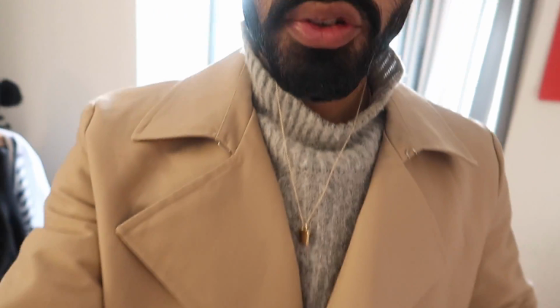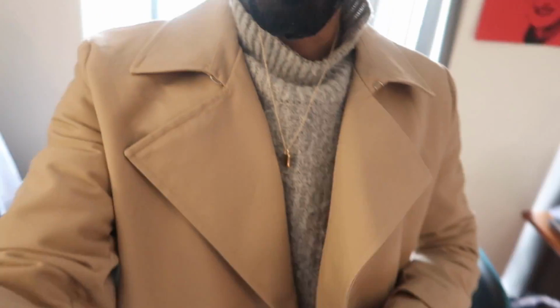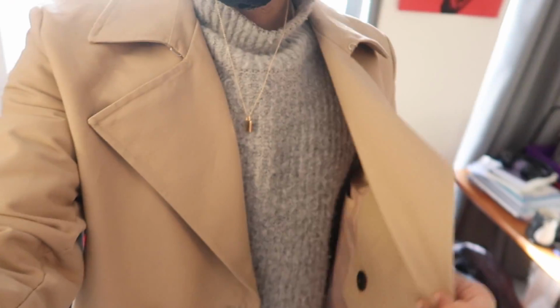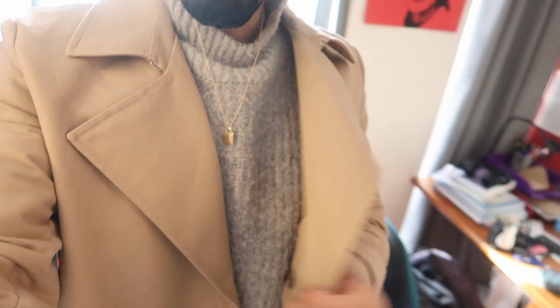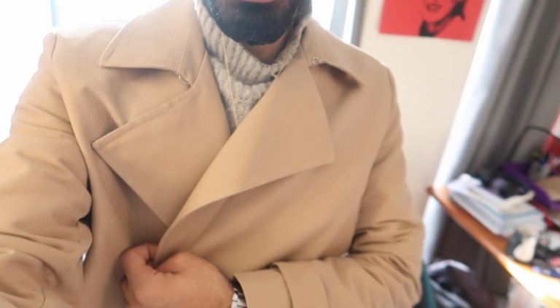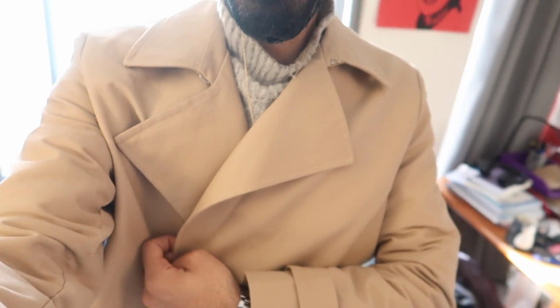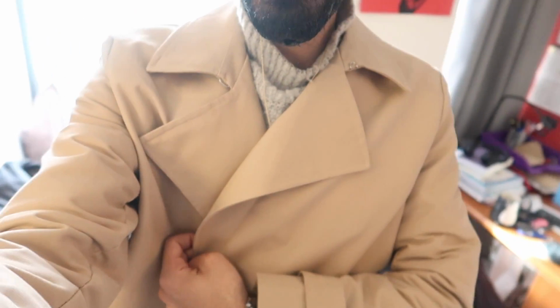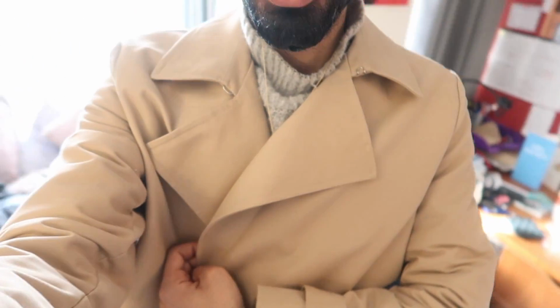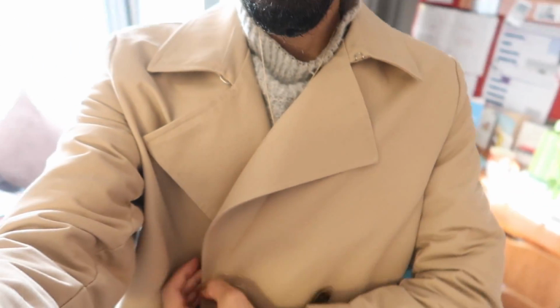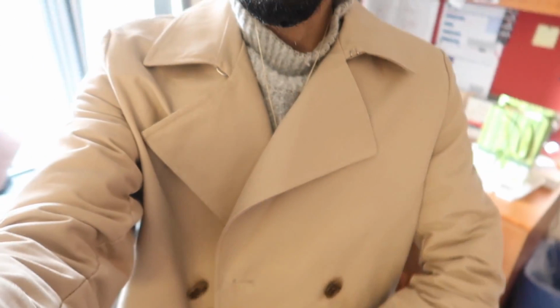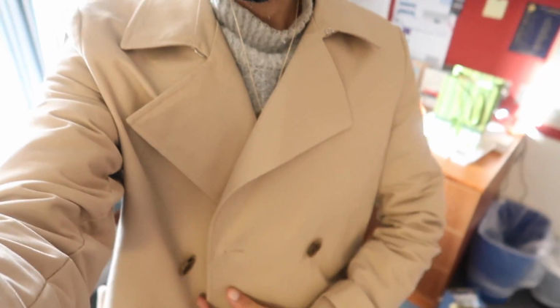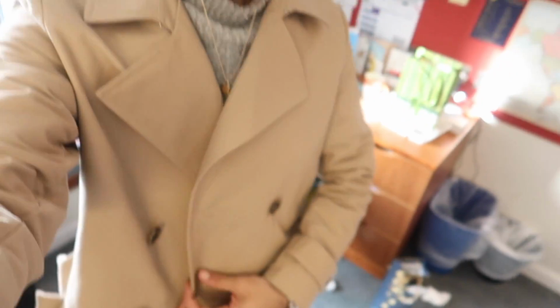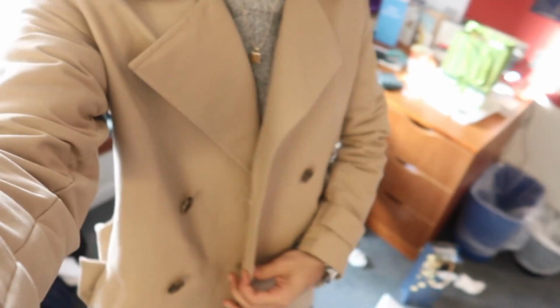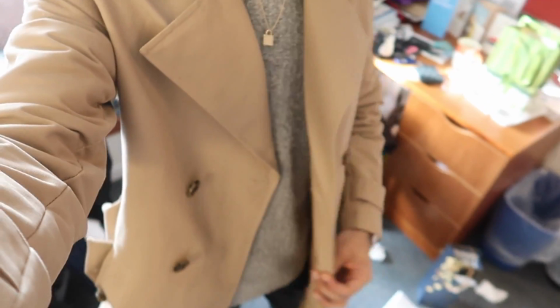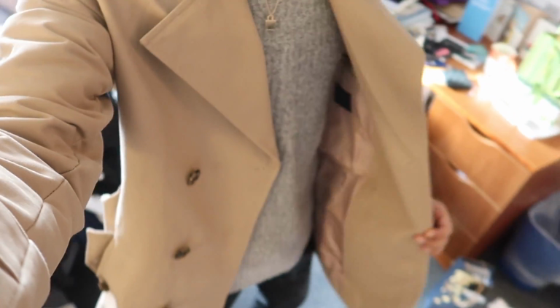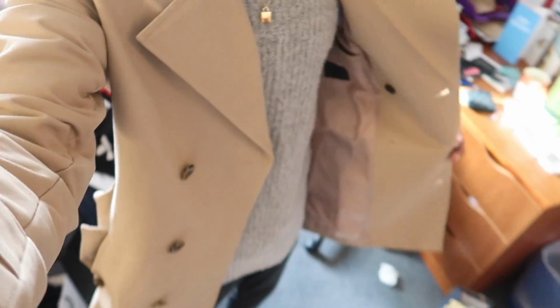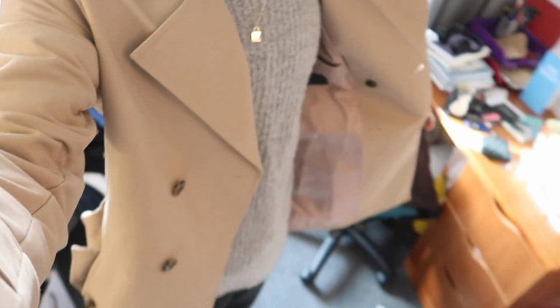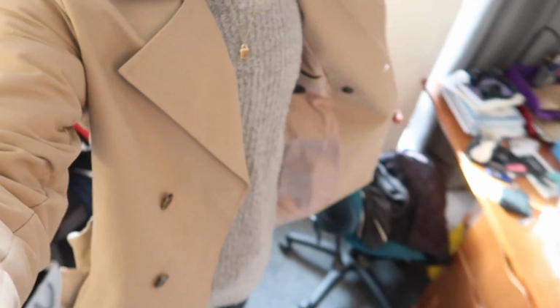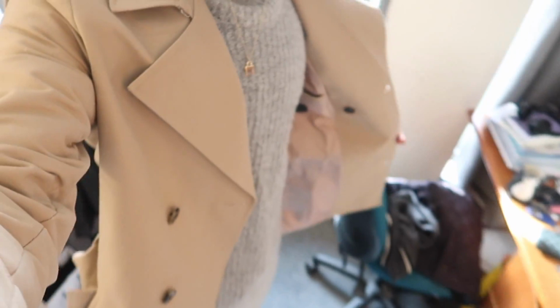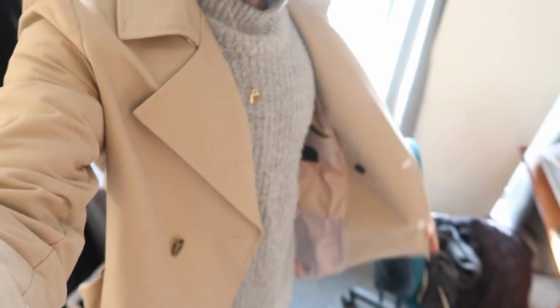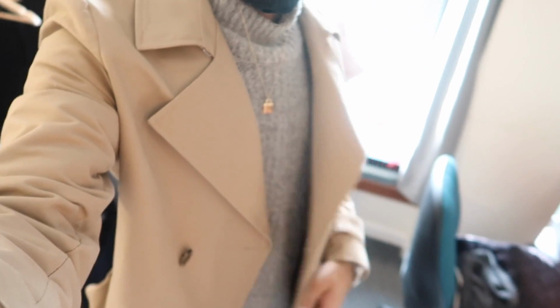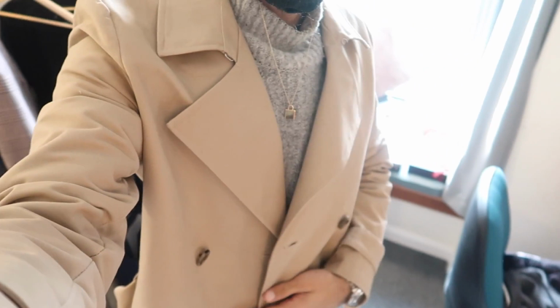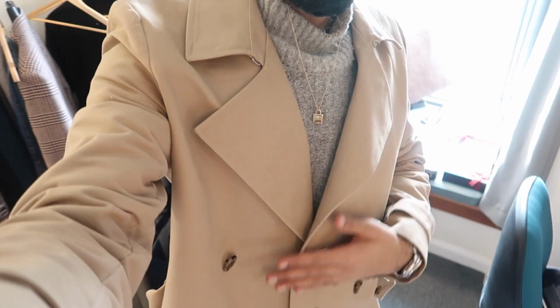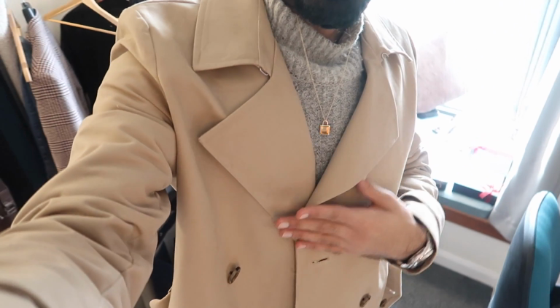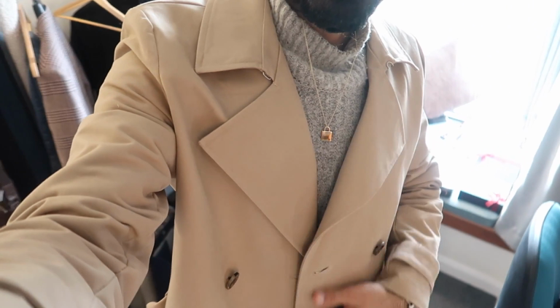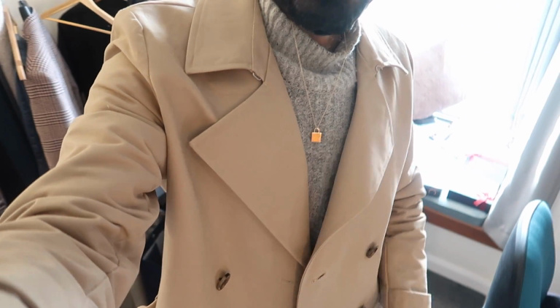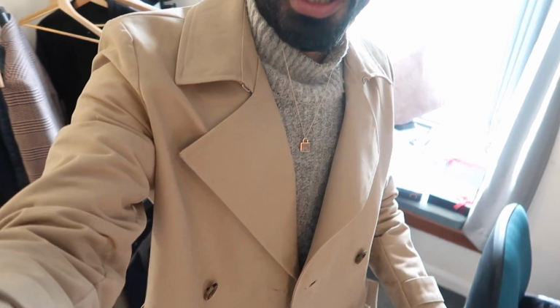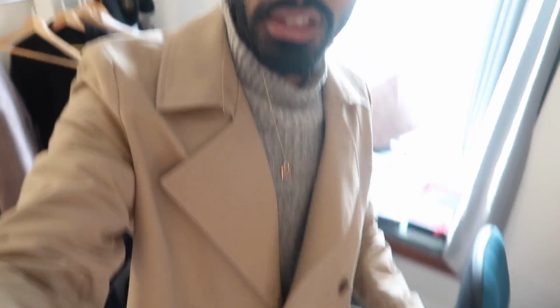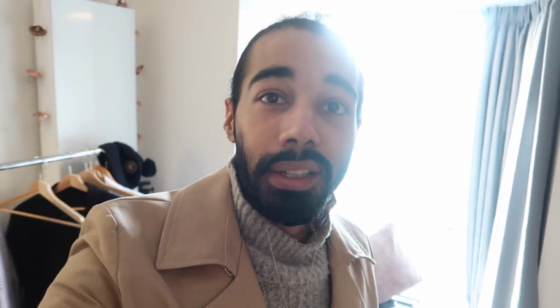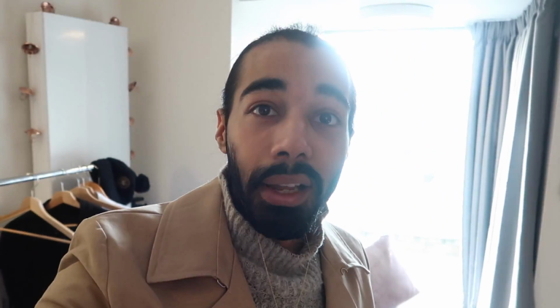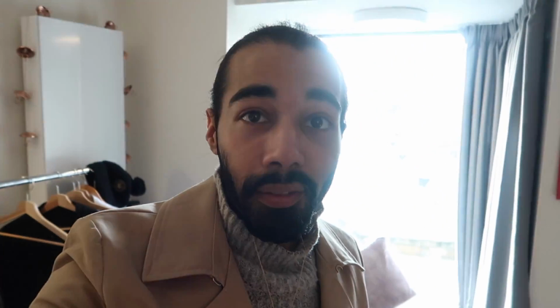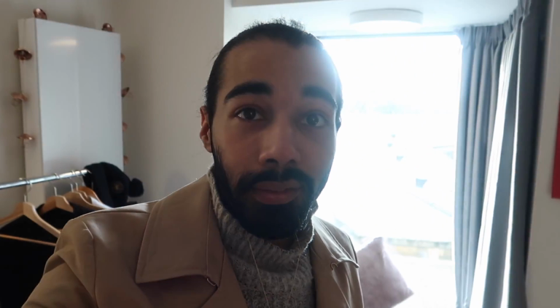Also, I kind of love my new coat. This was sent to me from ASOS and I just love it.